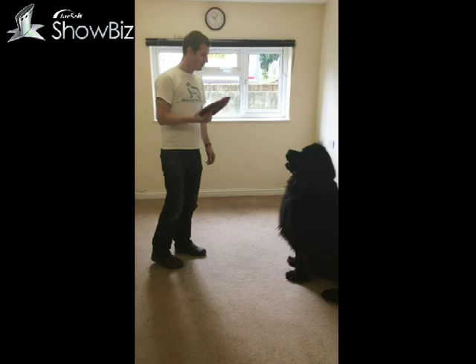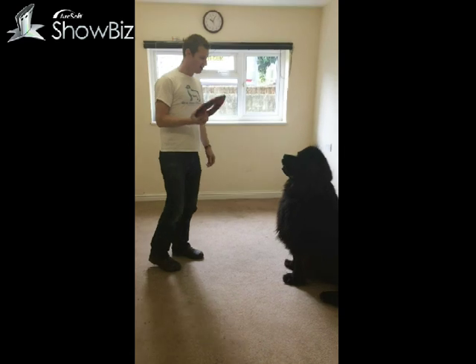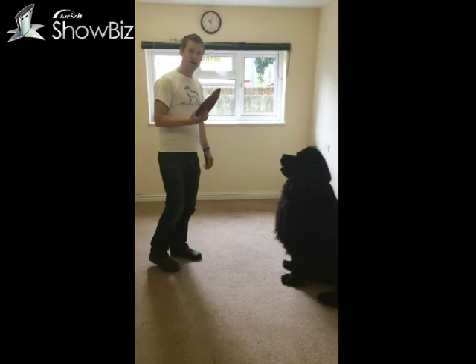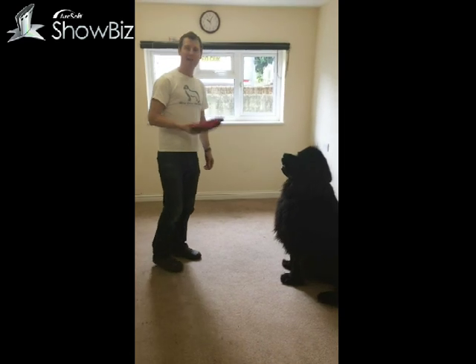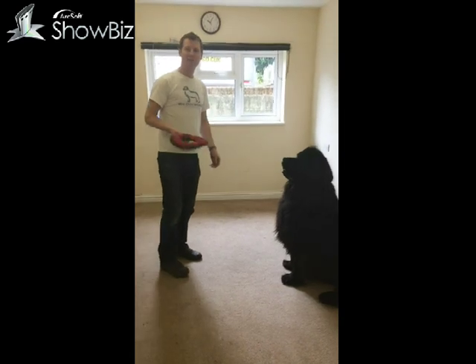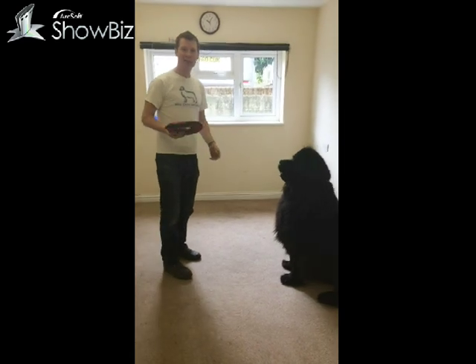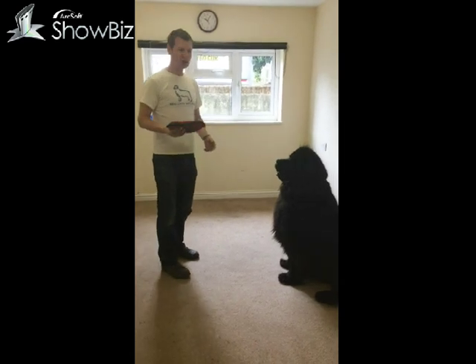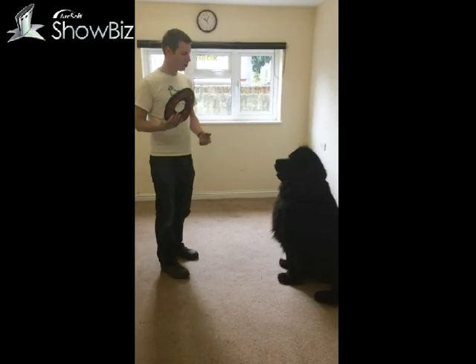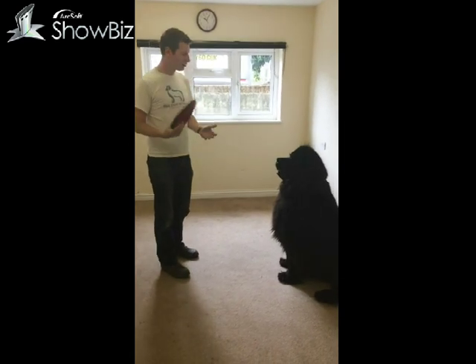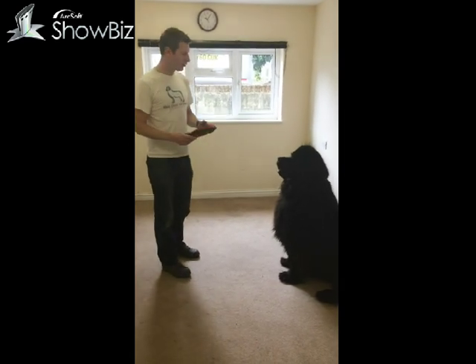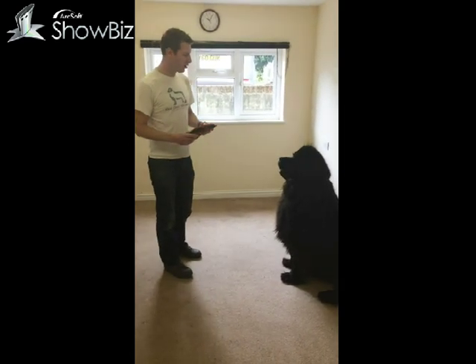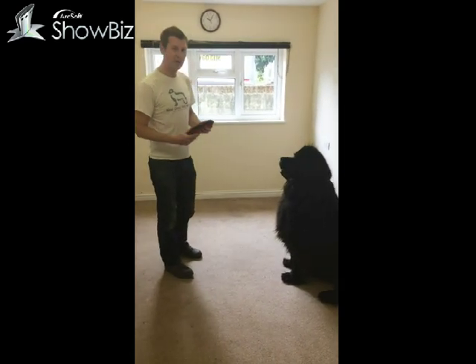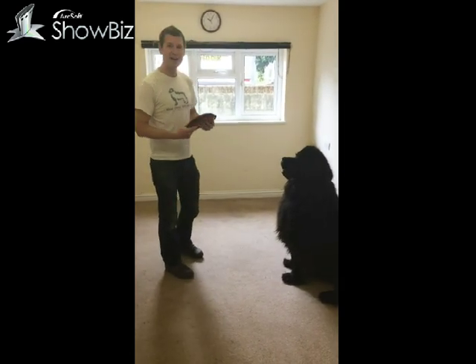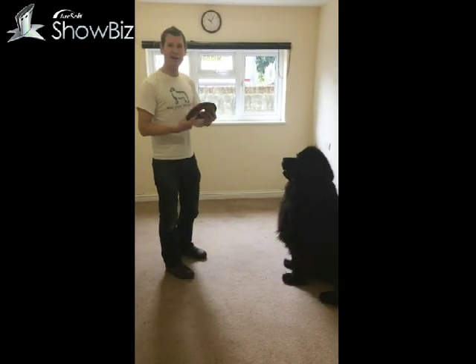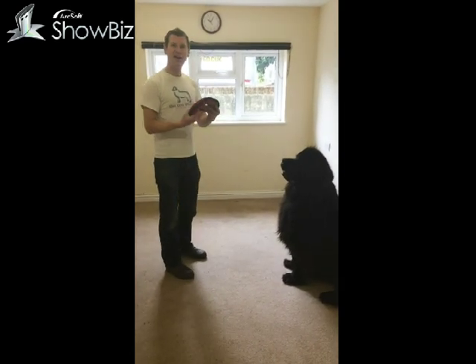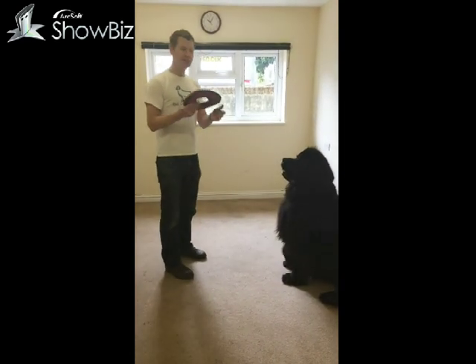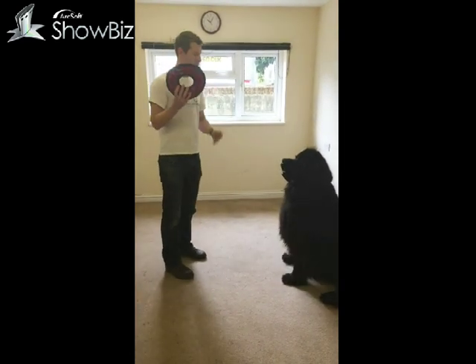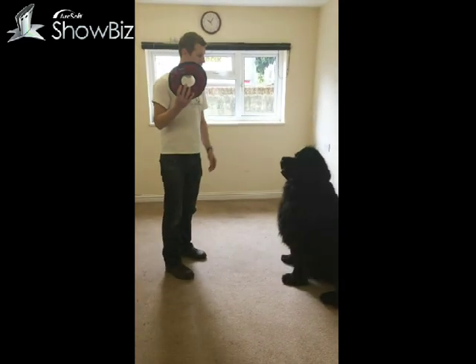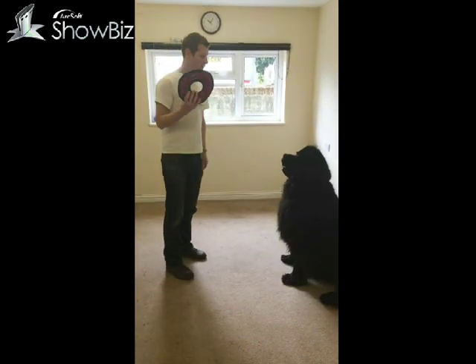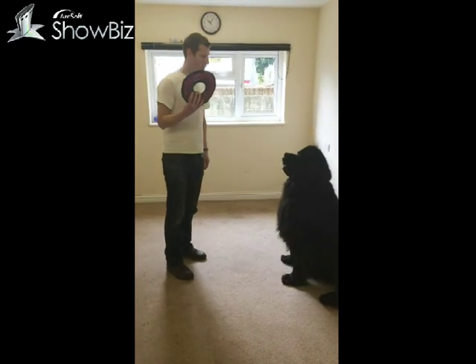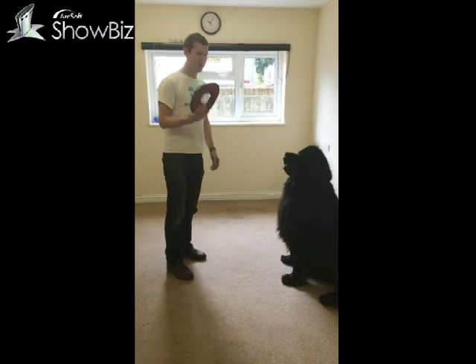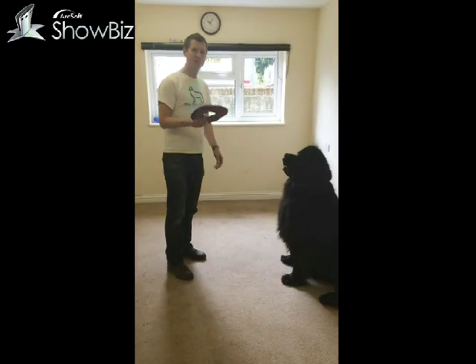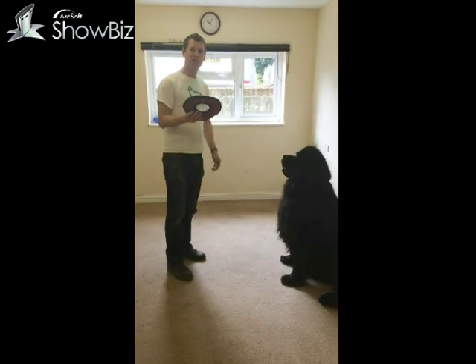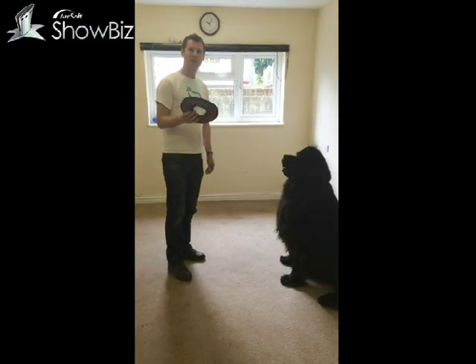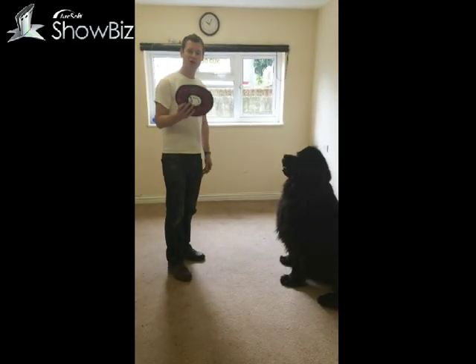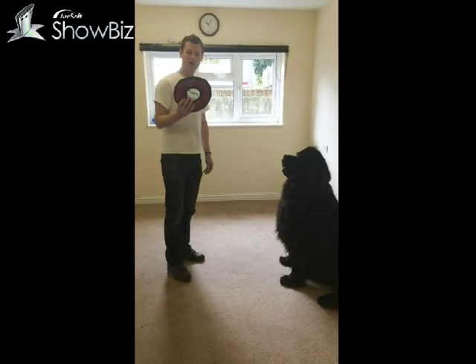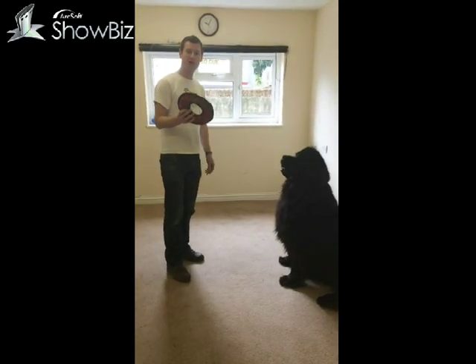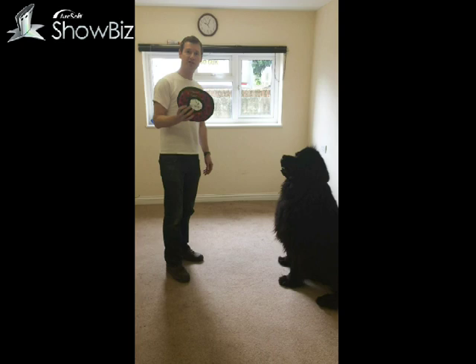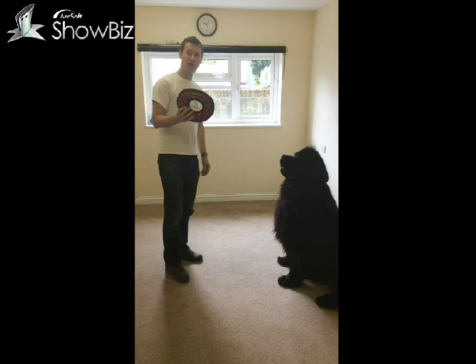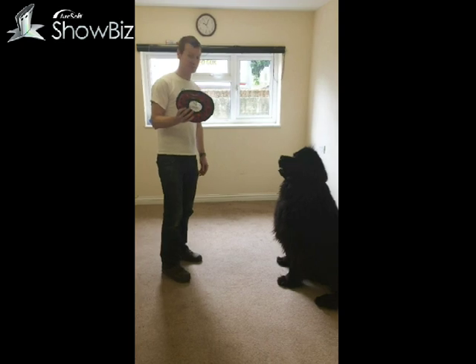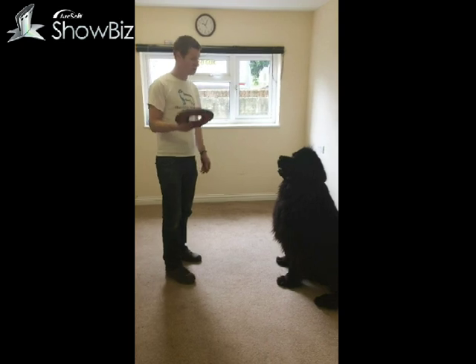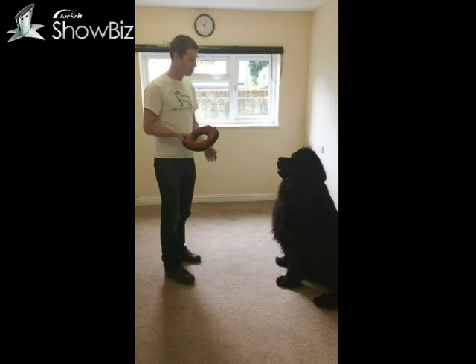Hi, I'm Neil from Big Dog World. Here we are again. This is a demonstration of one of the Toughies range of toys.